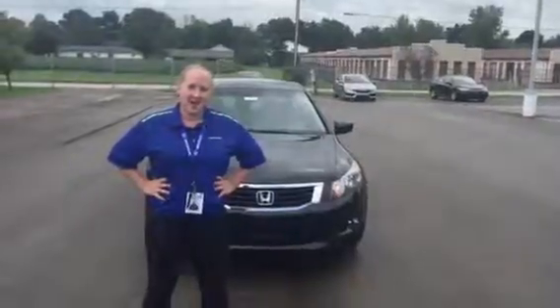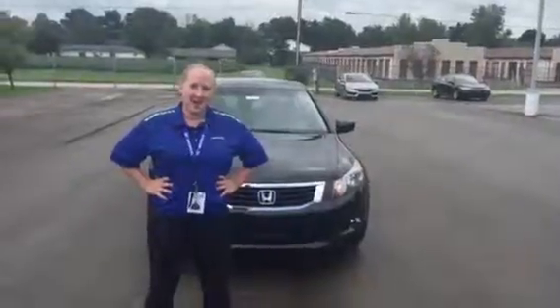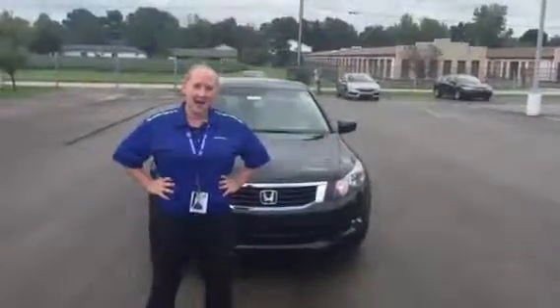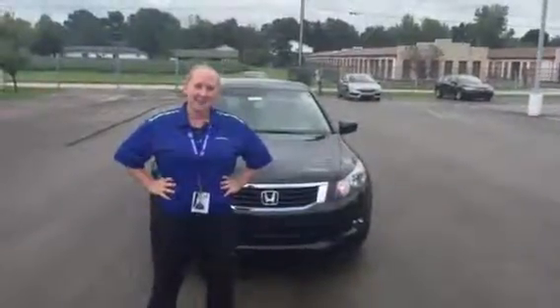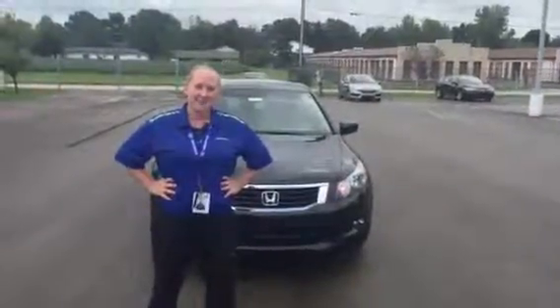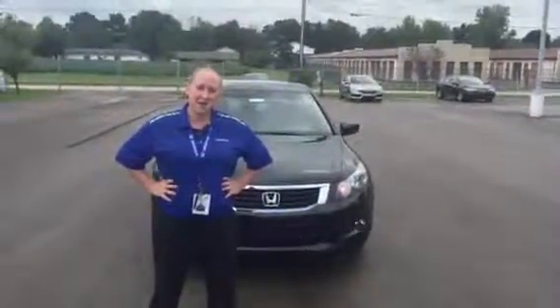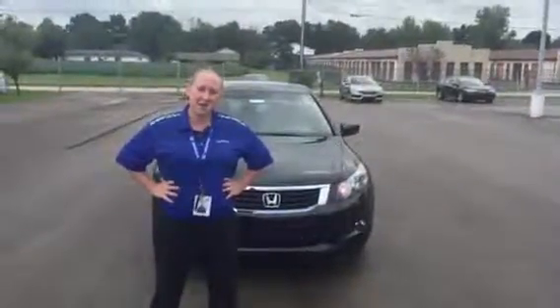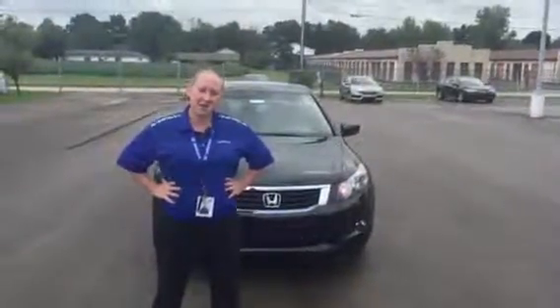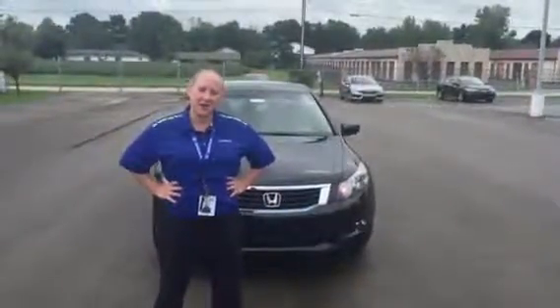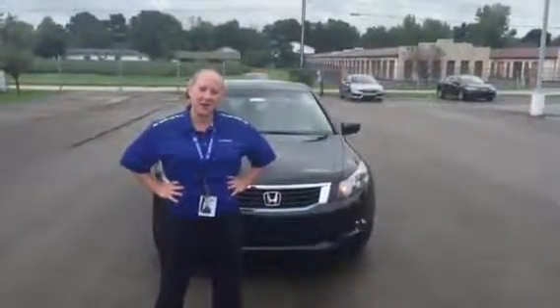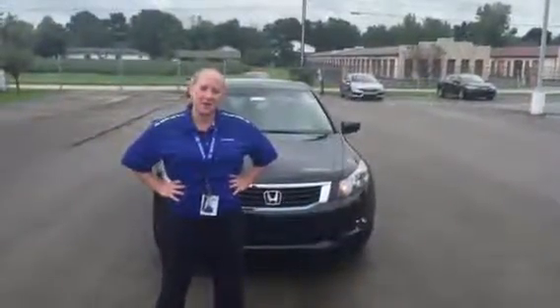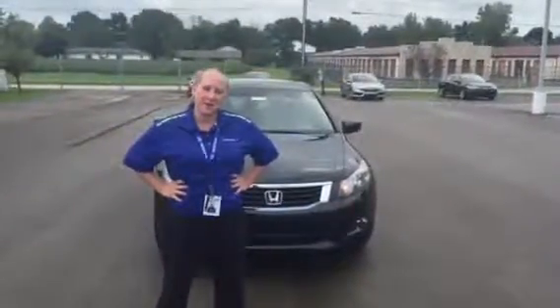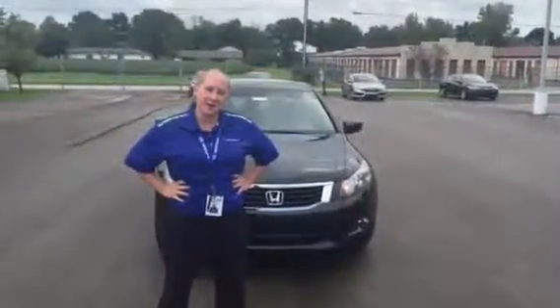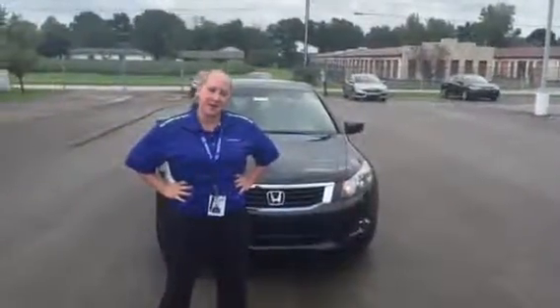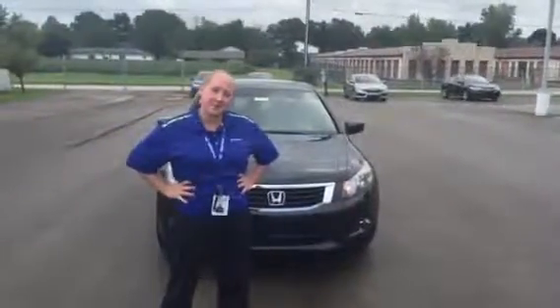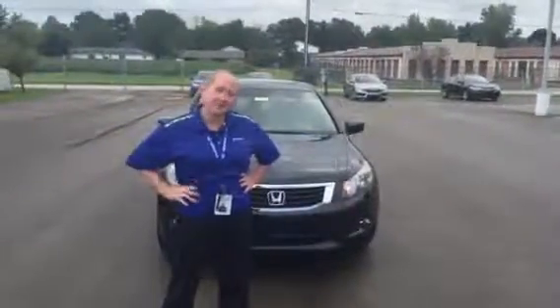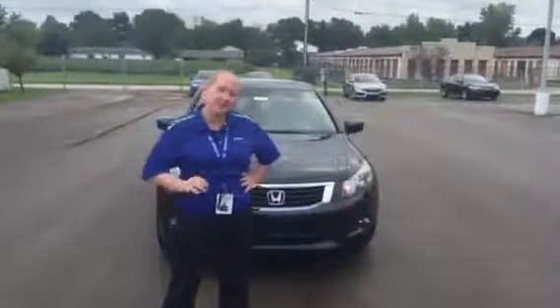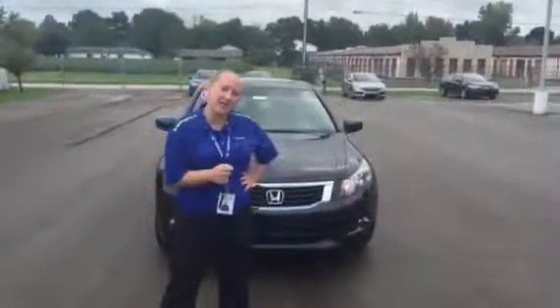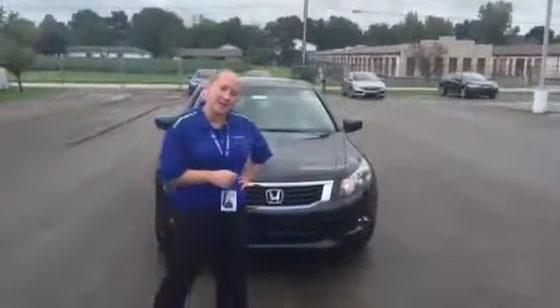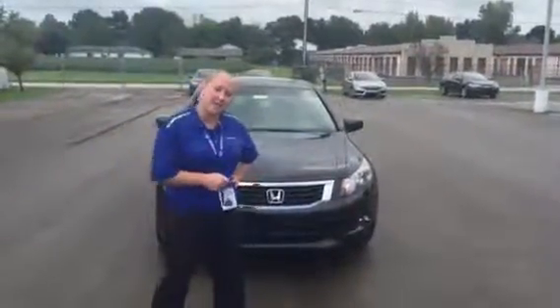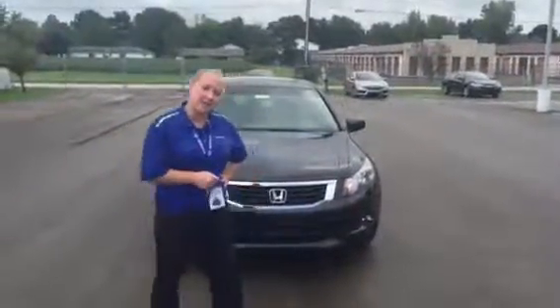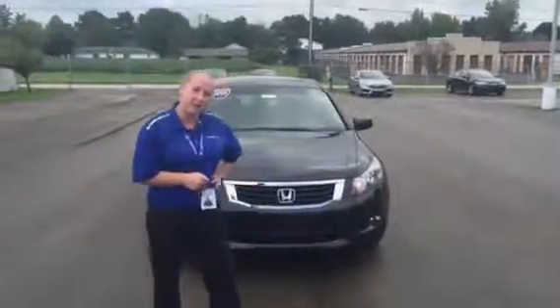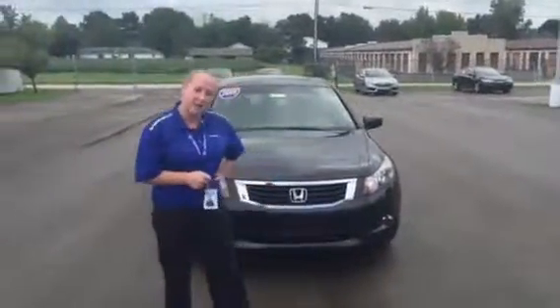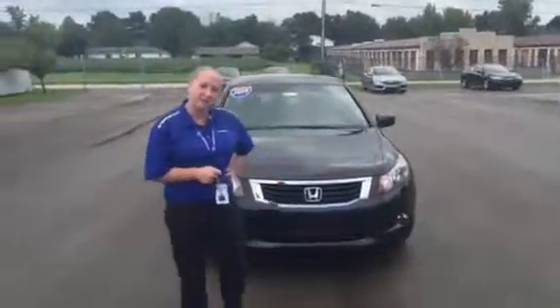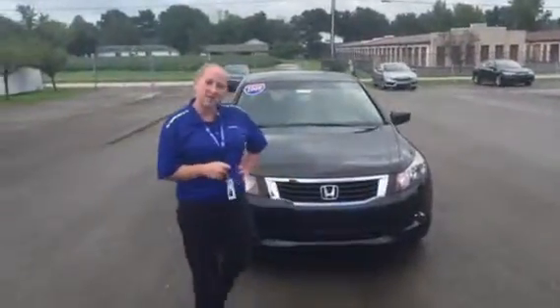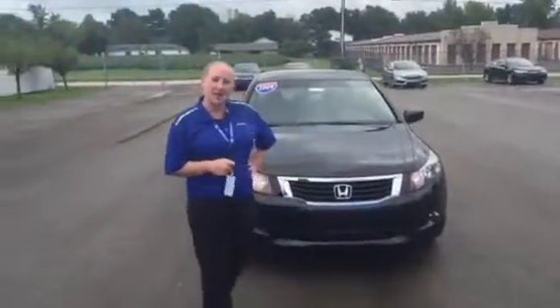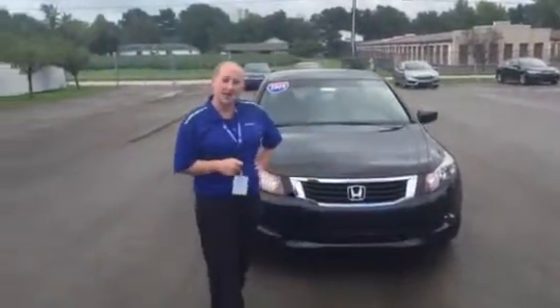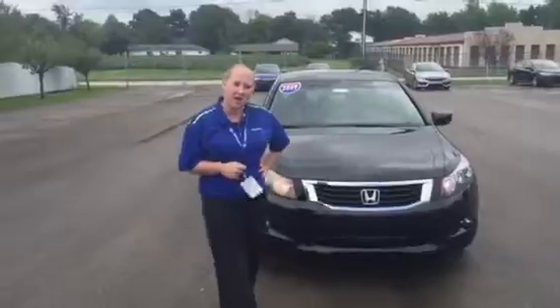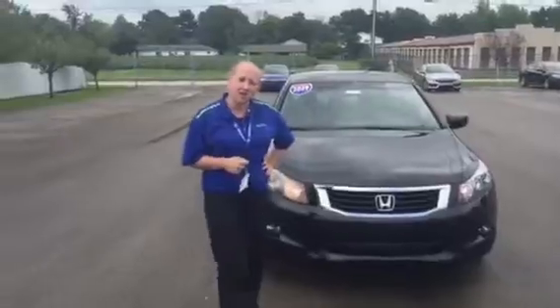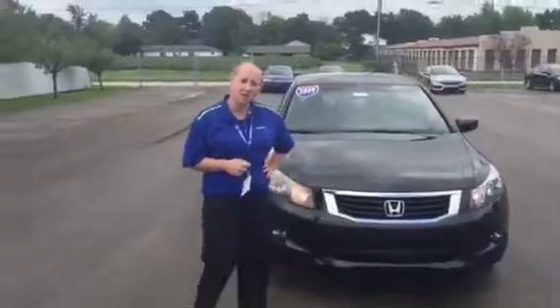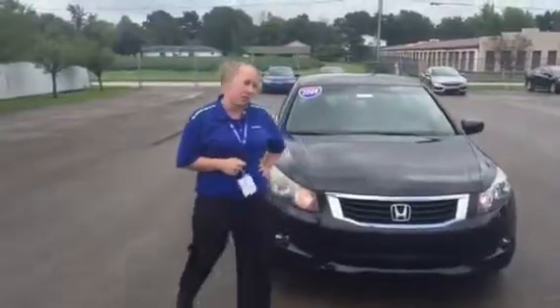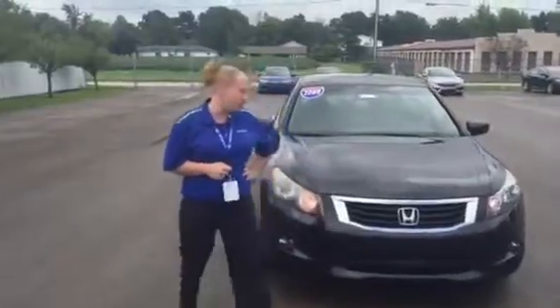Hi, this is Holly with Victory Honda of Muncie, and I'd like to give you a sneak peek of the 2009 Honda Accord.